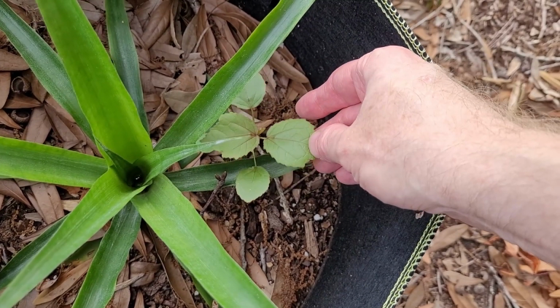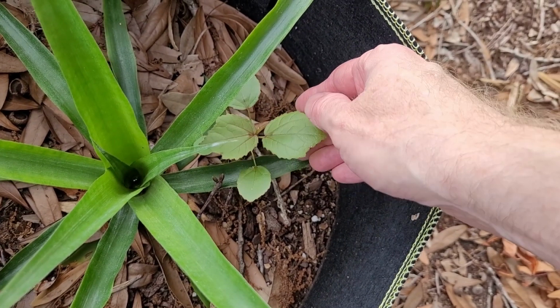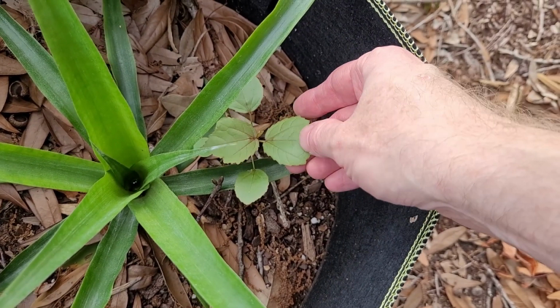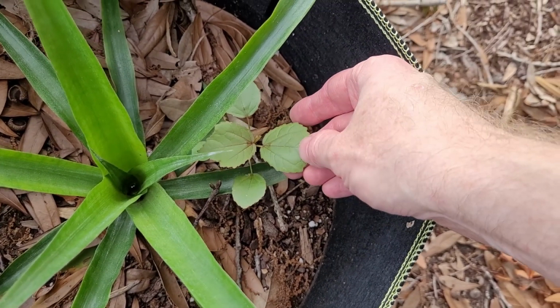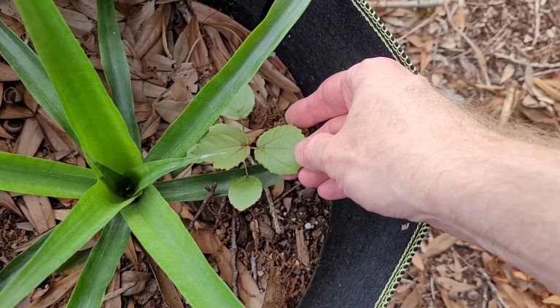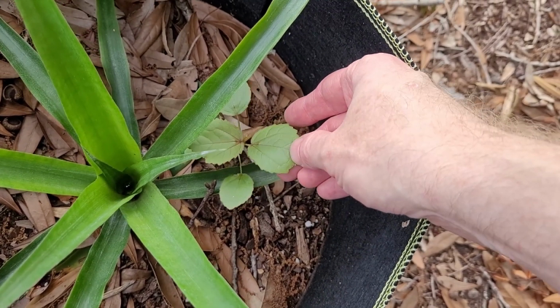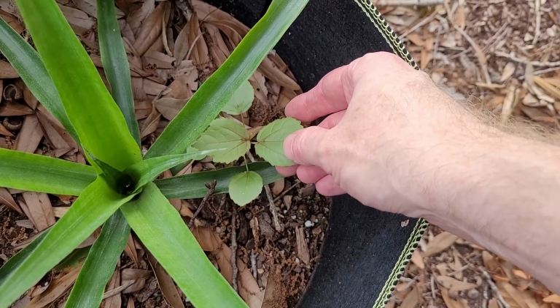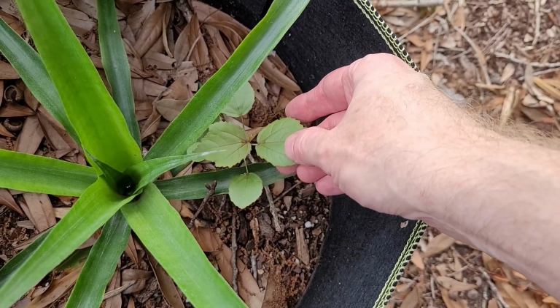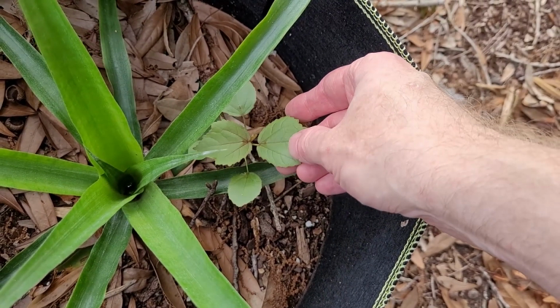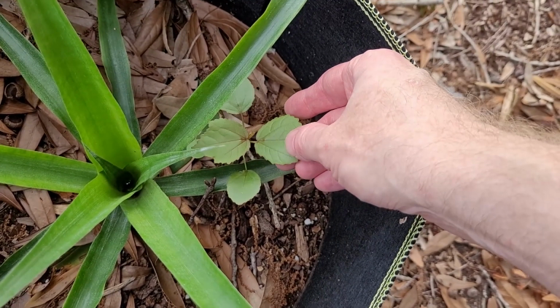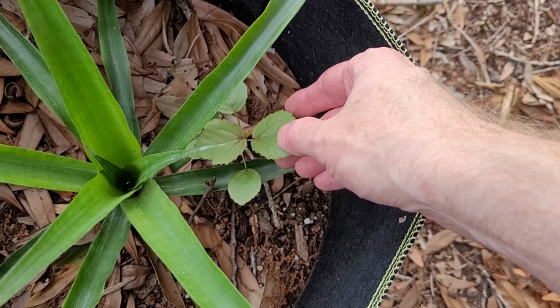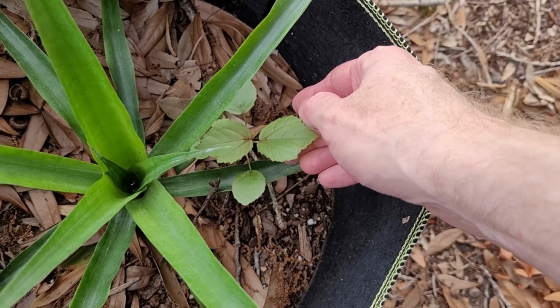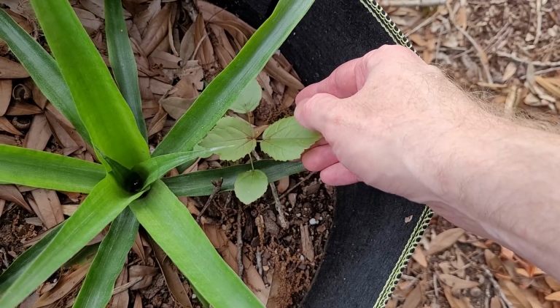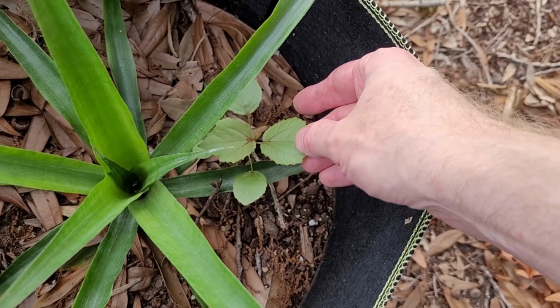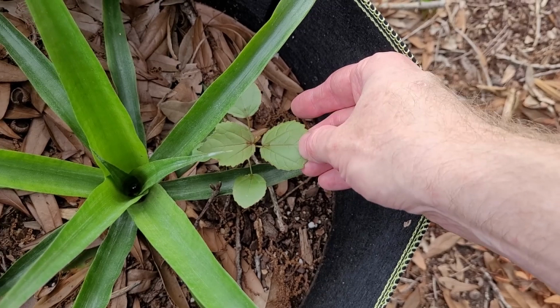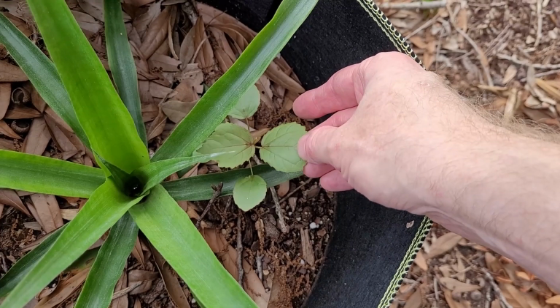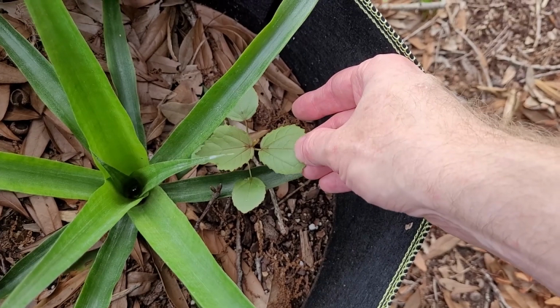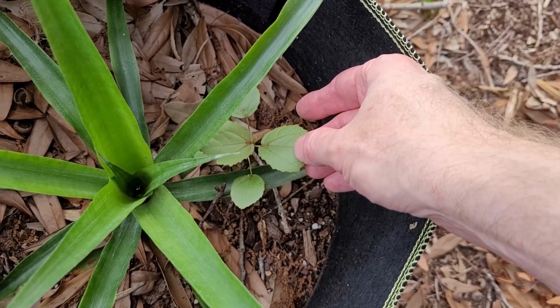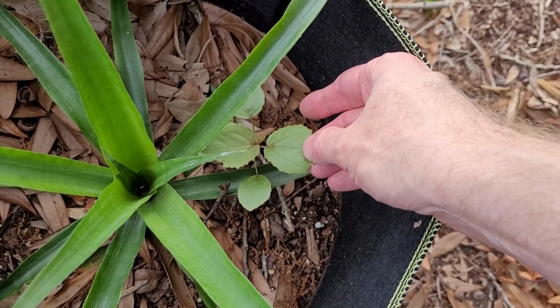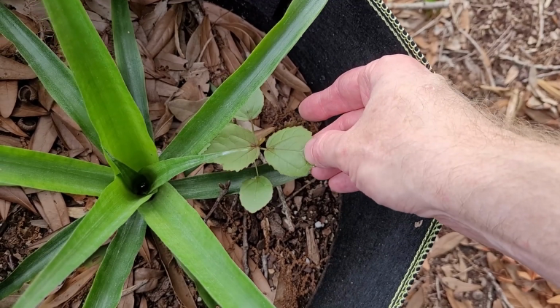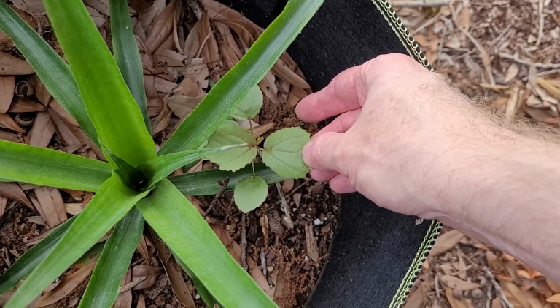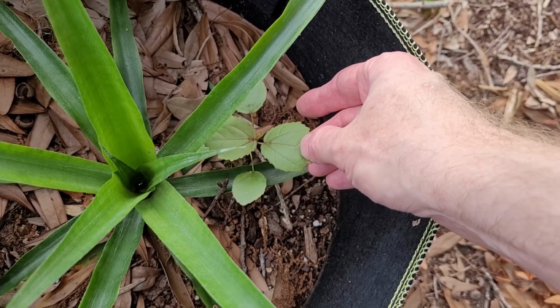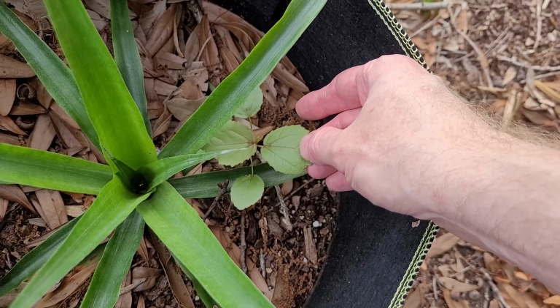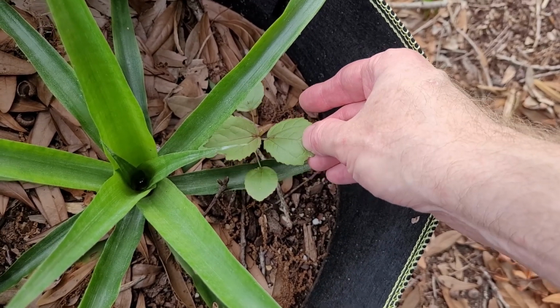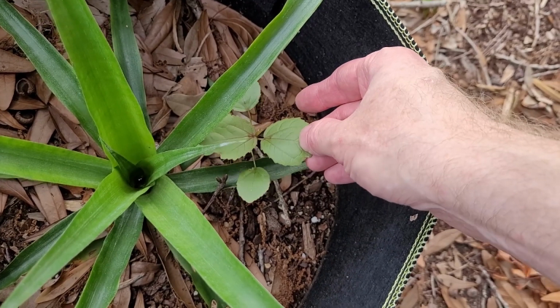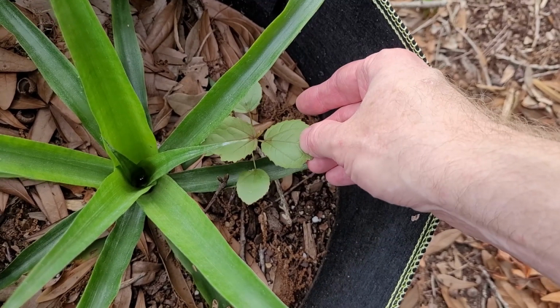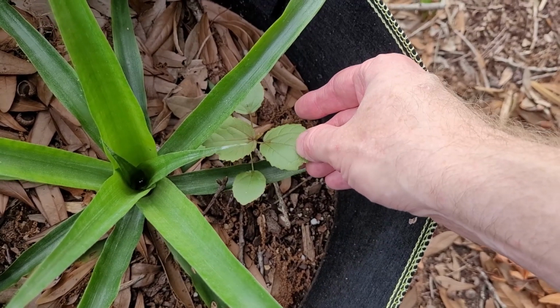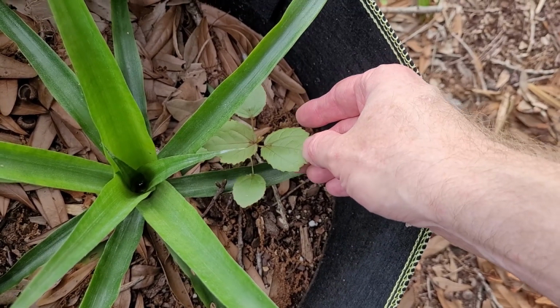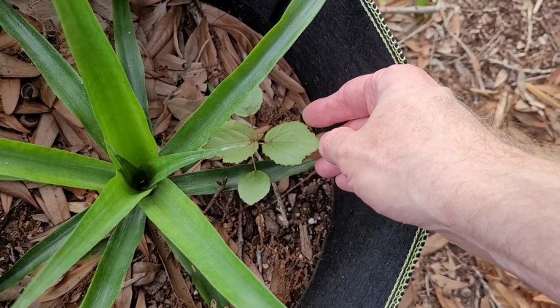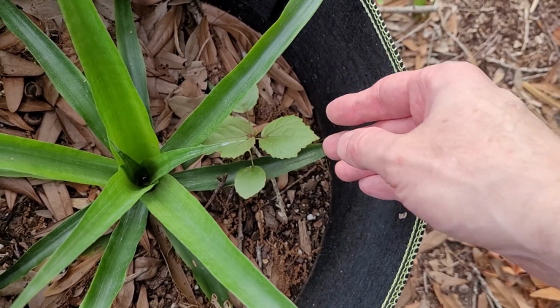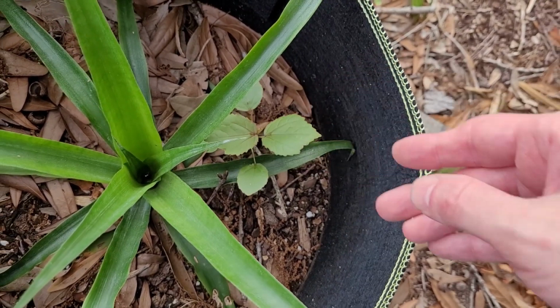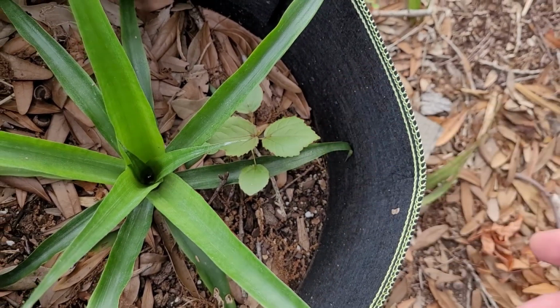The cranberry hibiscus usually has red leaves. This could just be early growth.